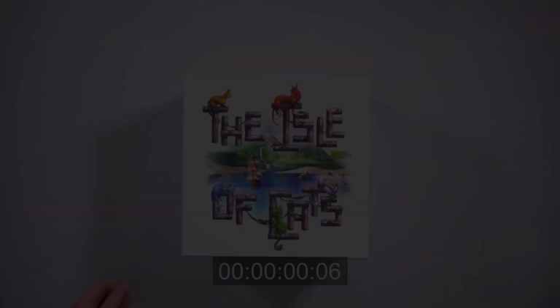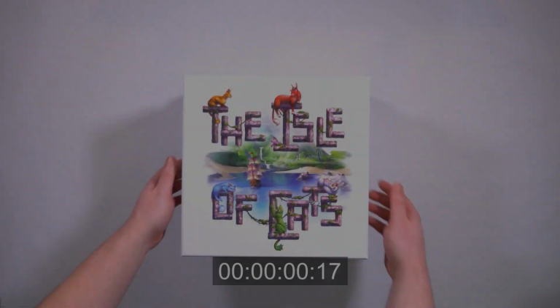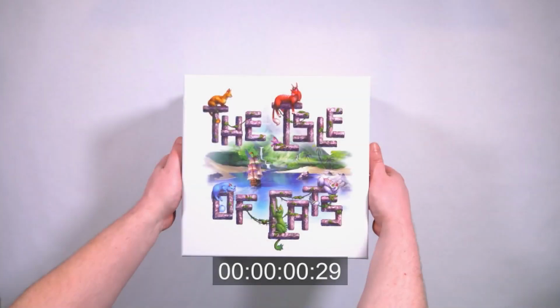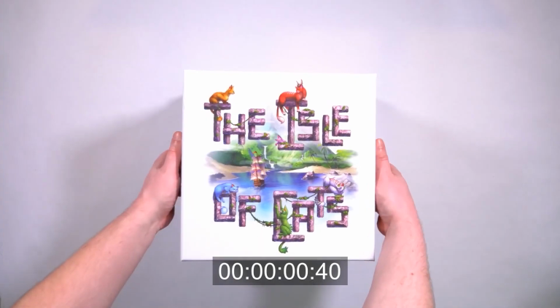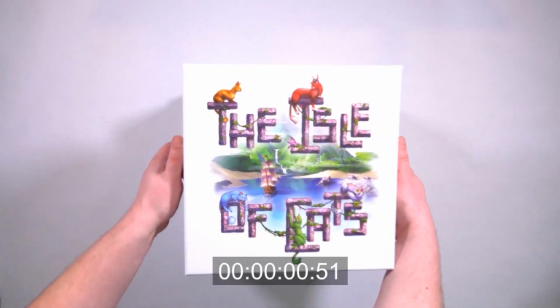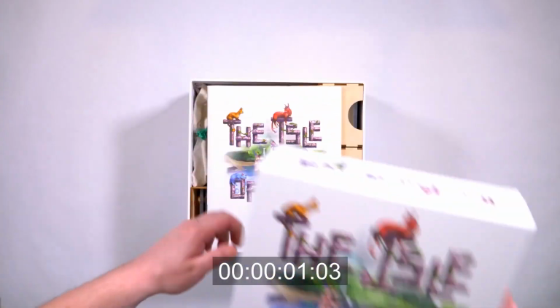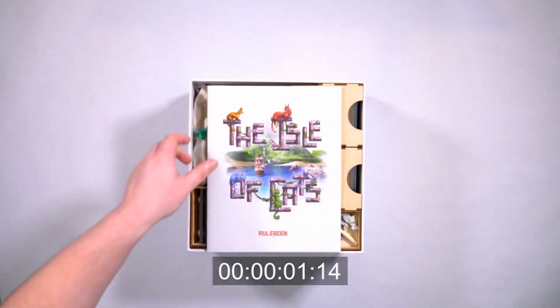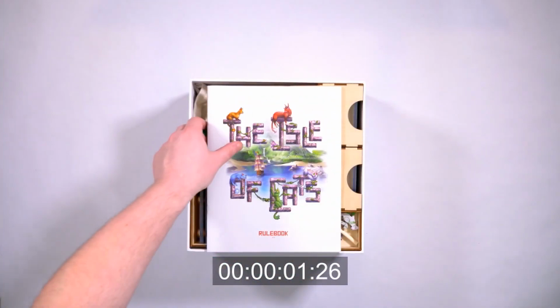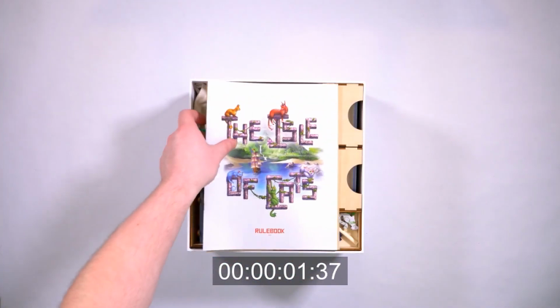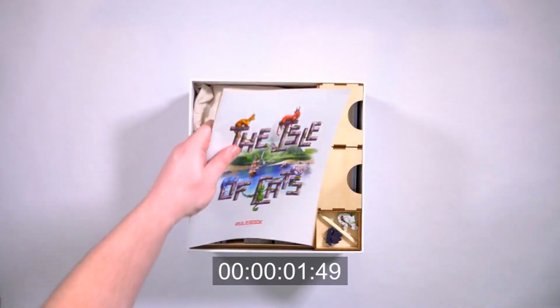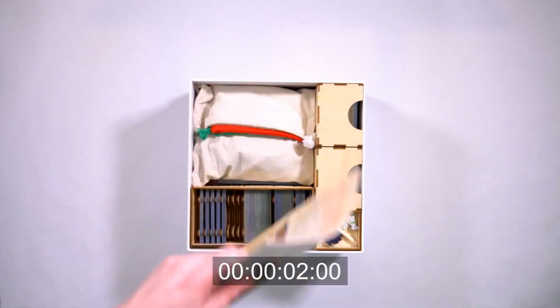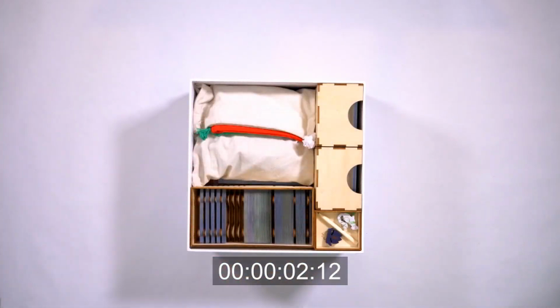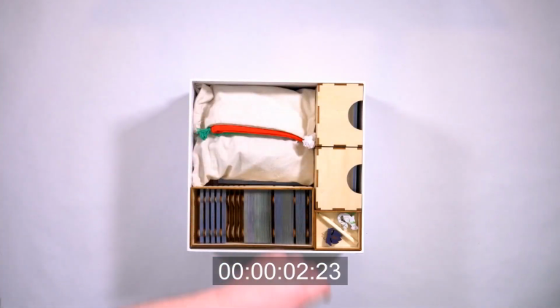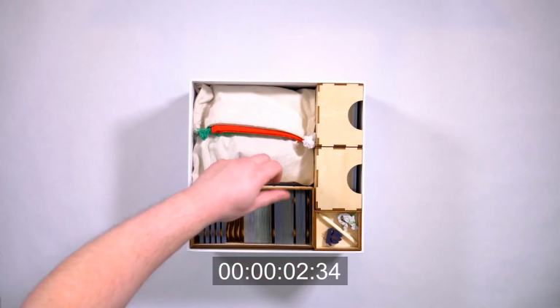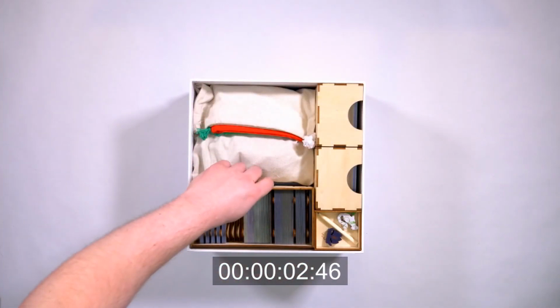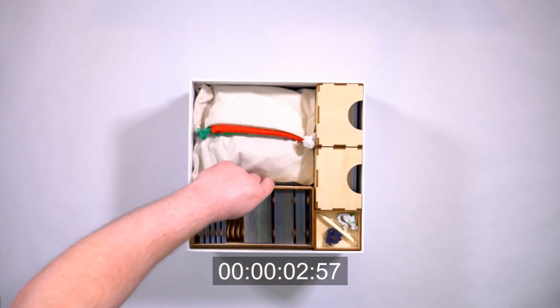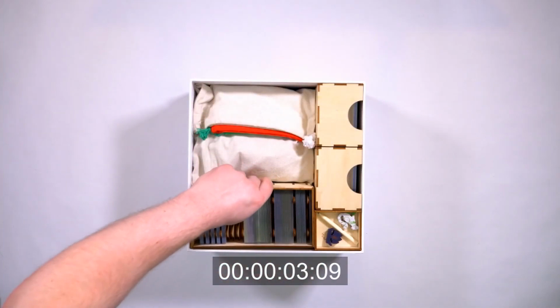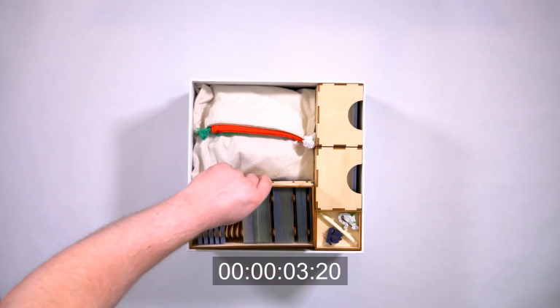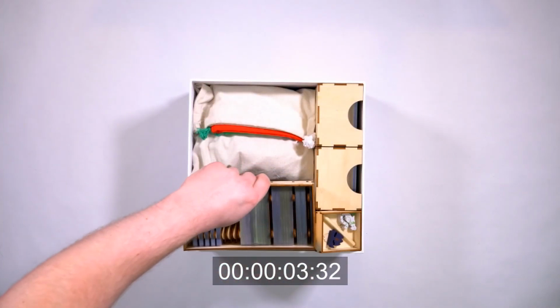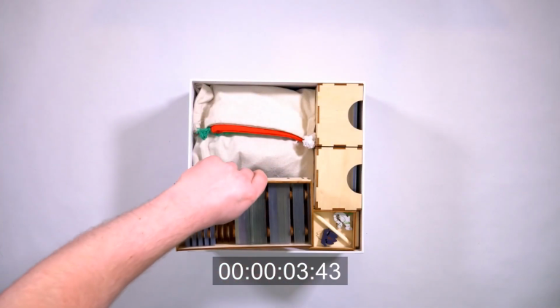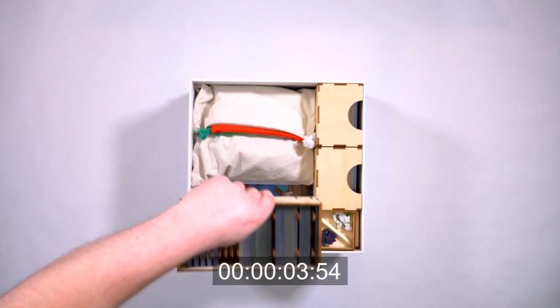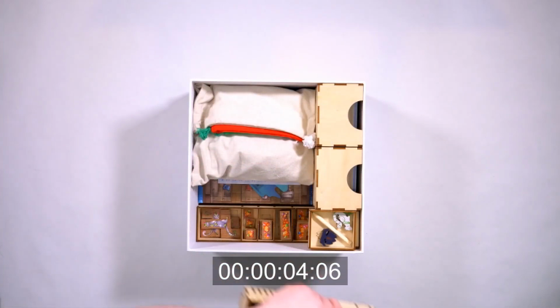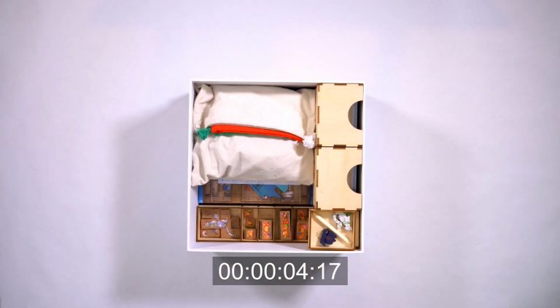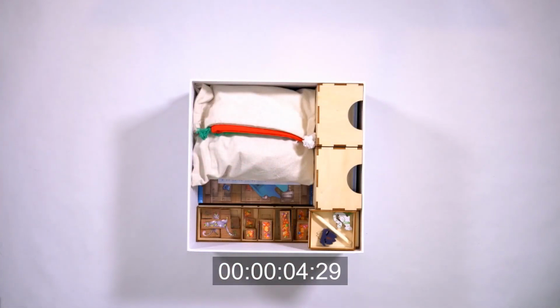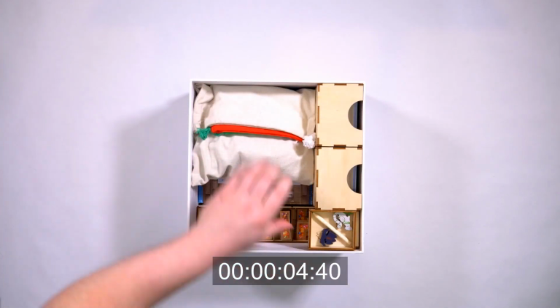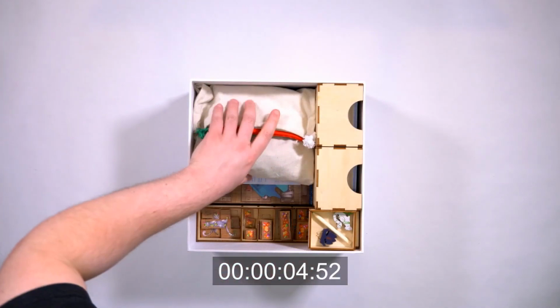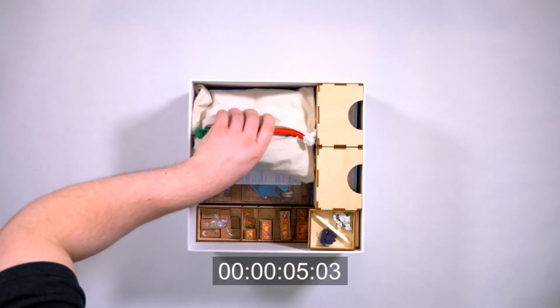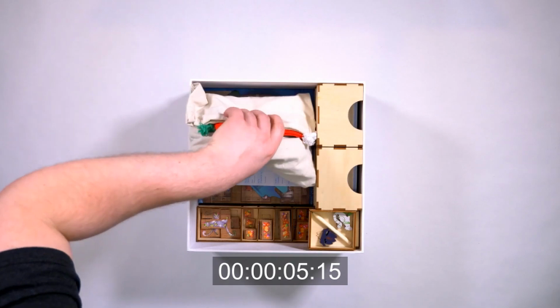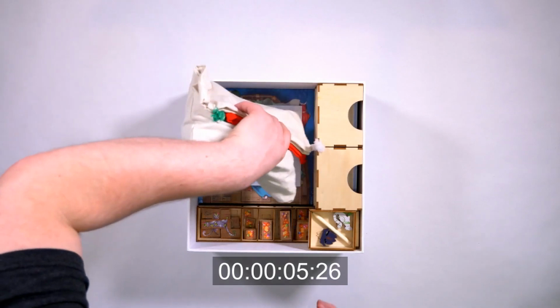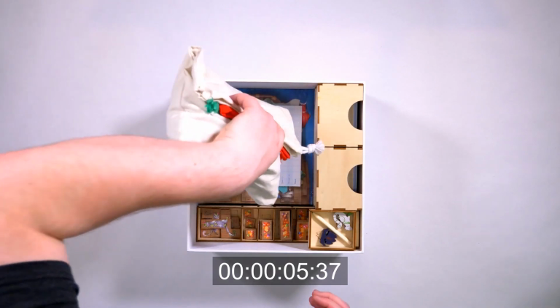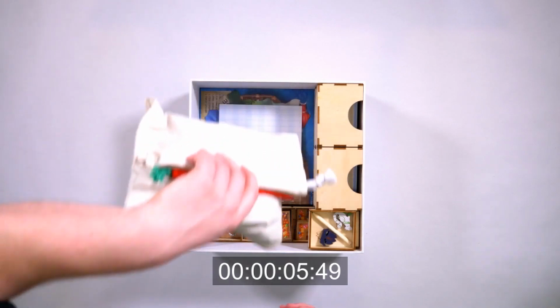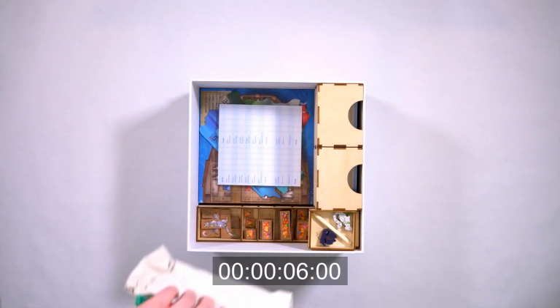Hey everyone, I'm Frank from the City of Games, and today I'm excited to show you the Big Two-Minute Box for the Art of Cats.